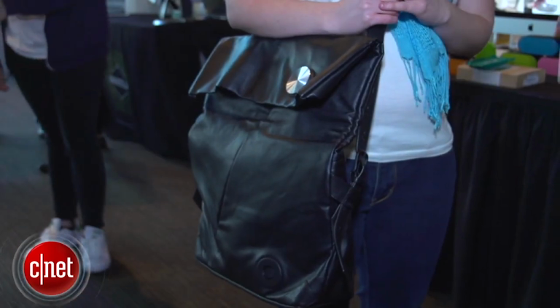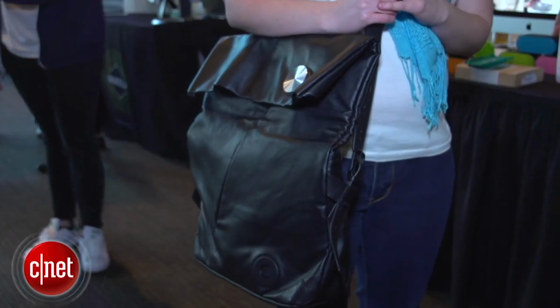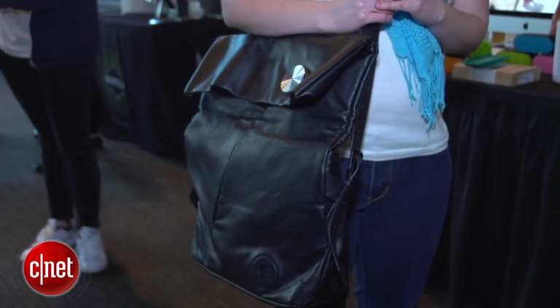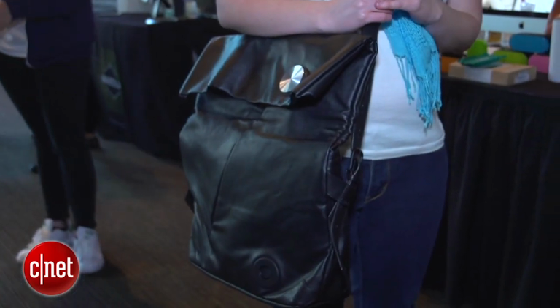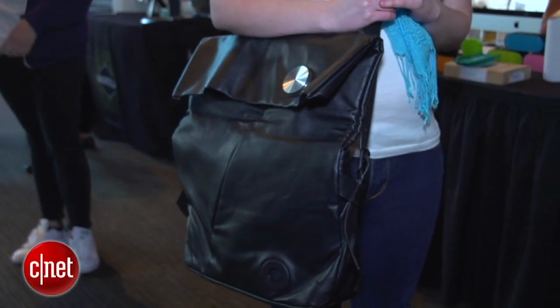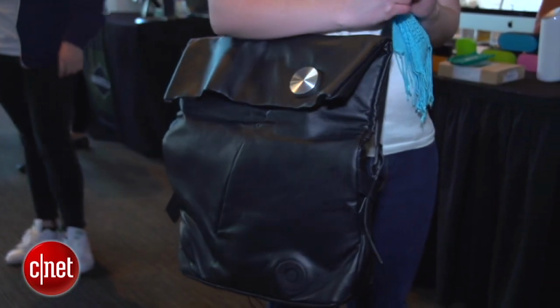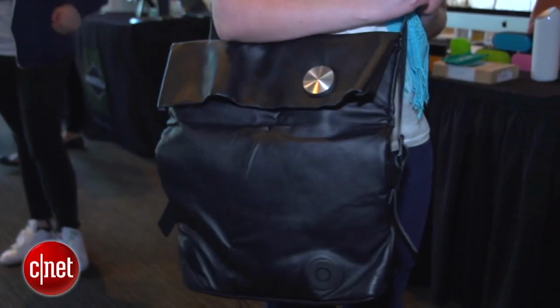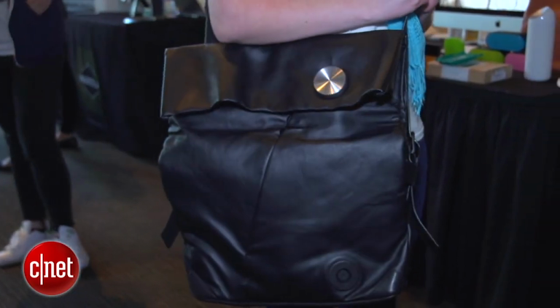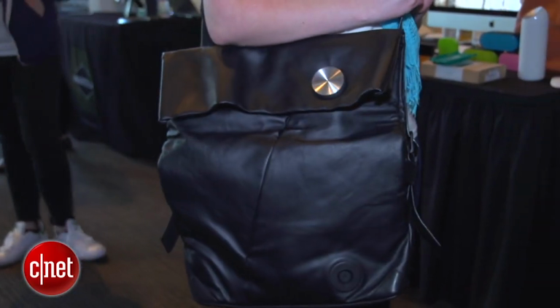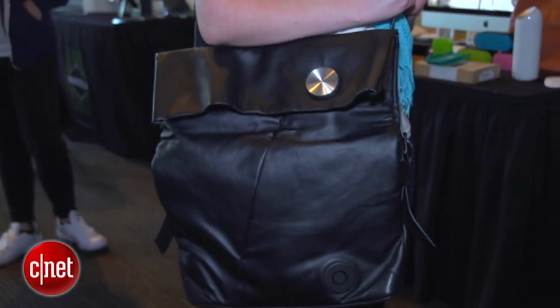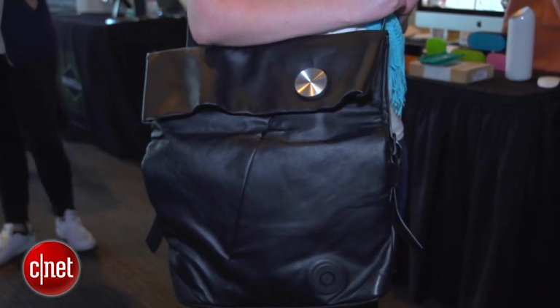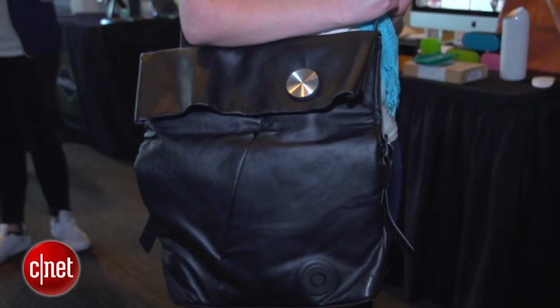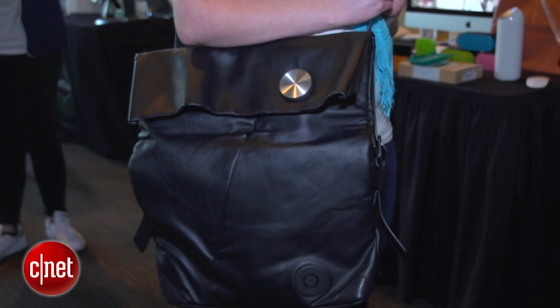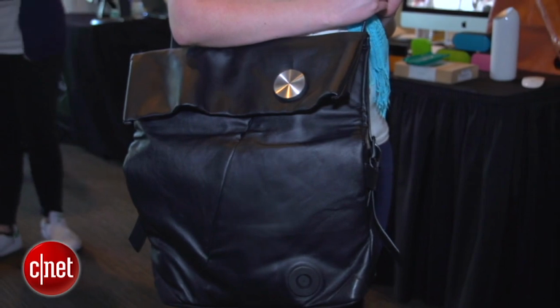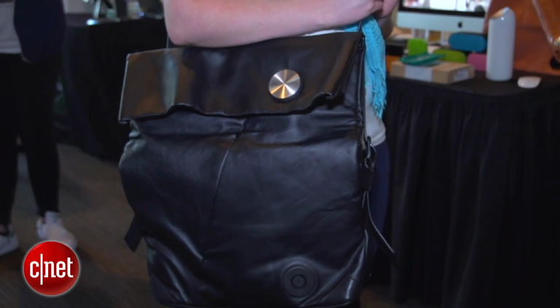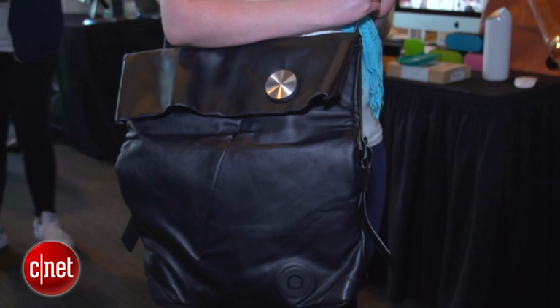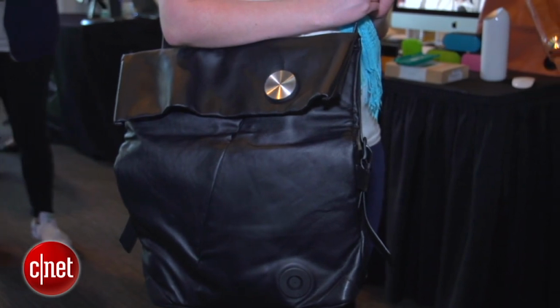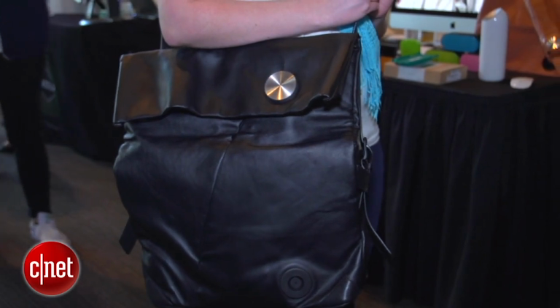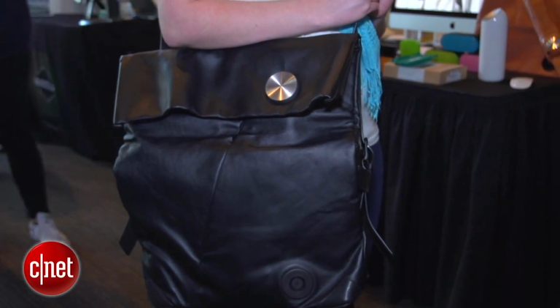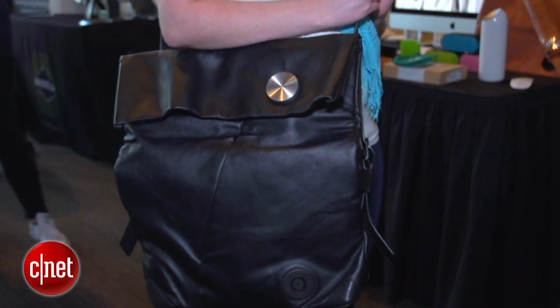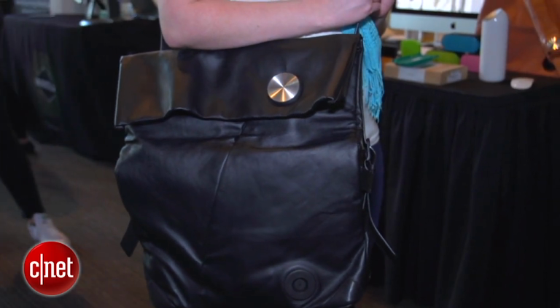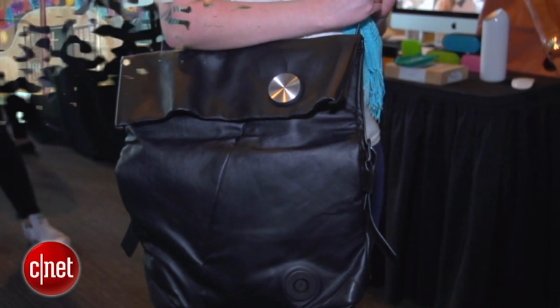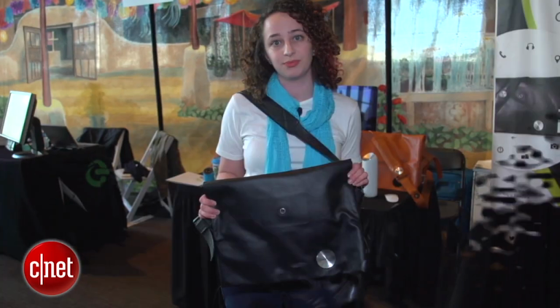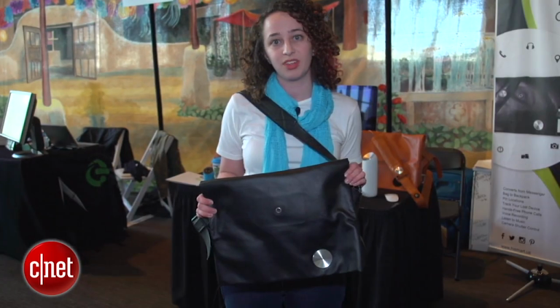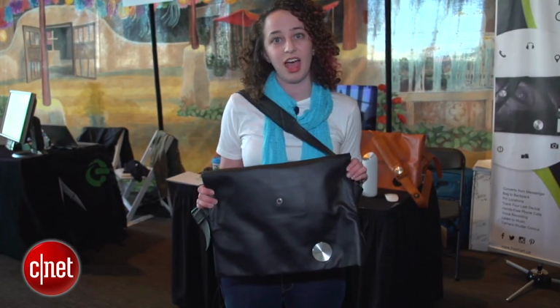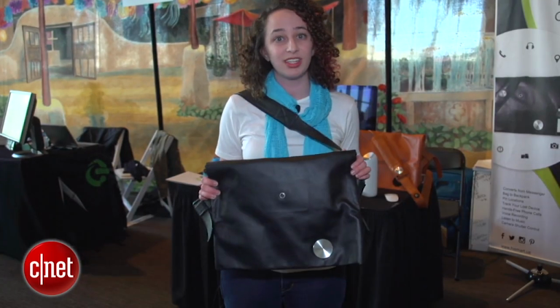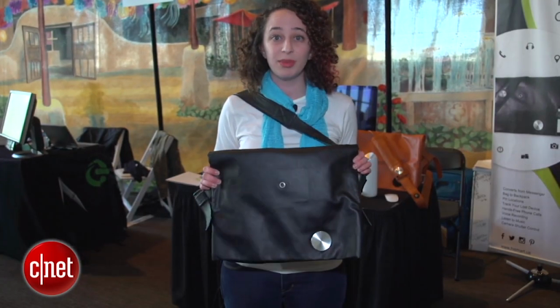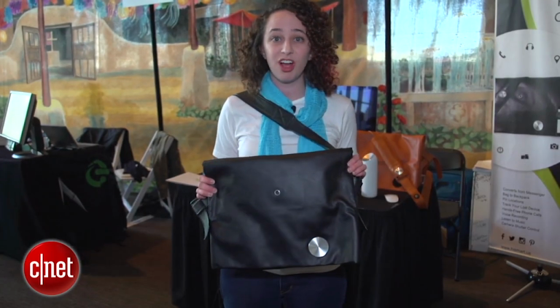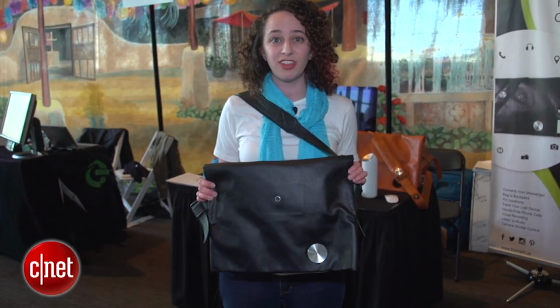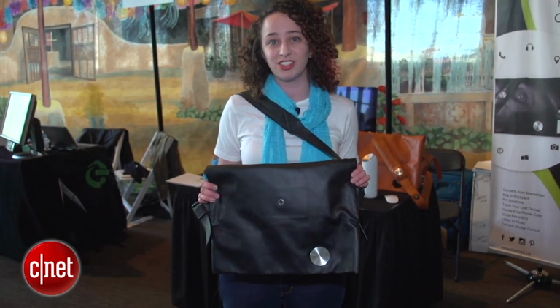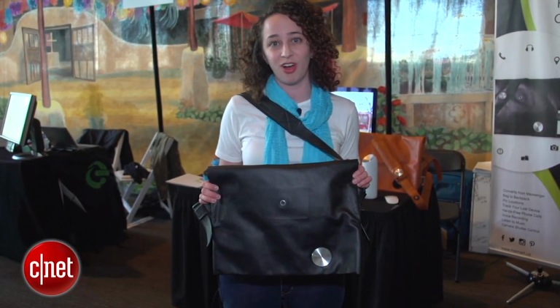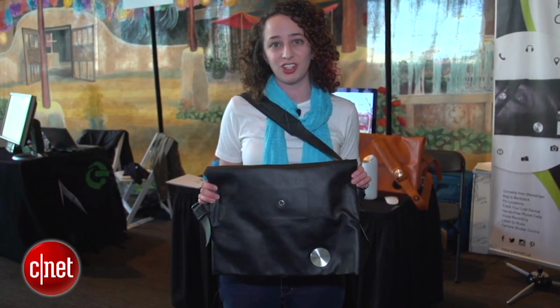It costs $299 and it'll ship in July of 2016. I'm Sarah Mitroff, thanks for watching.